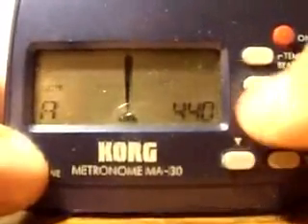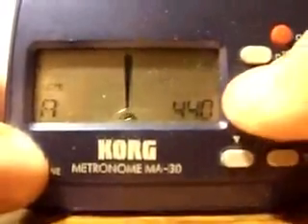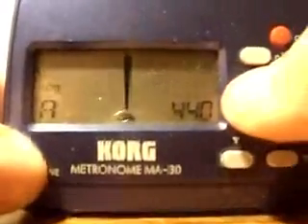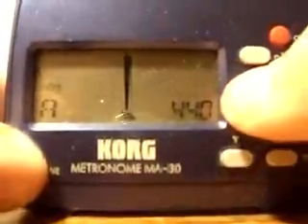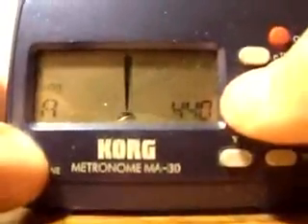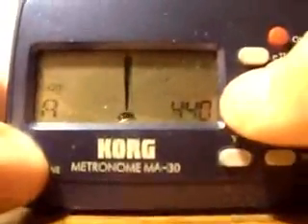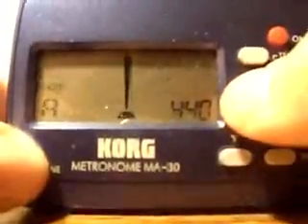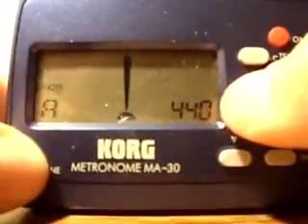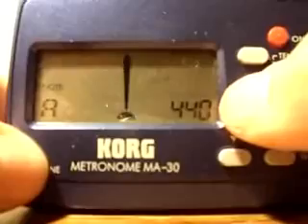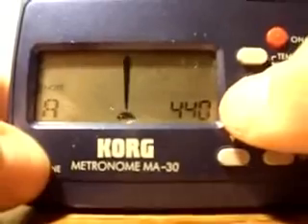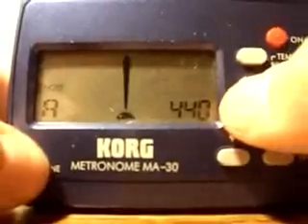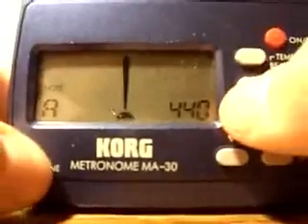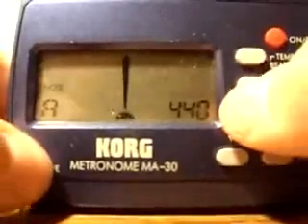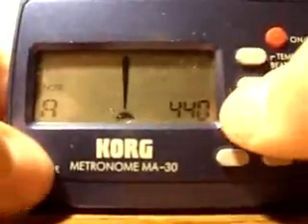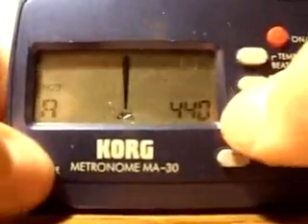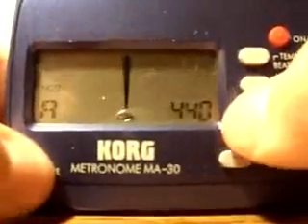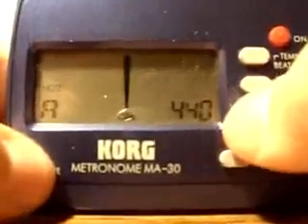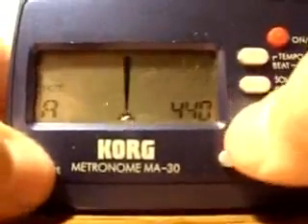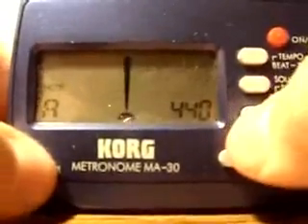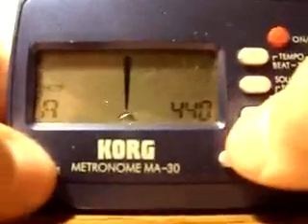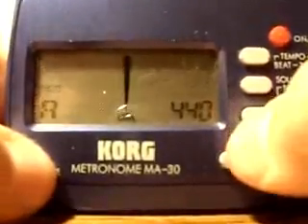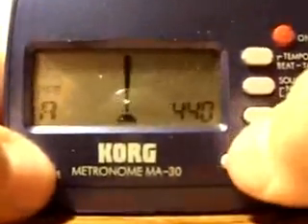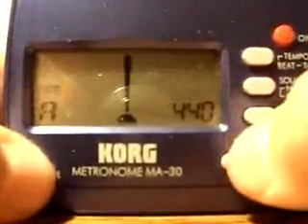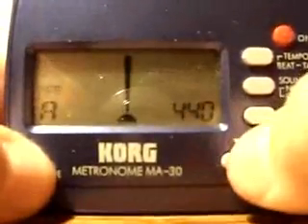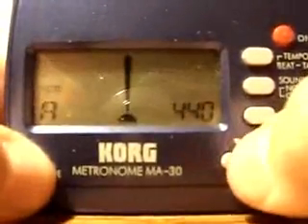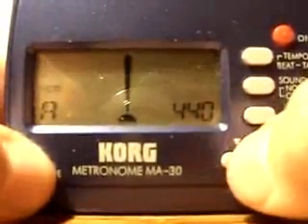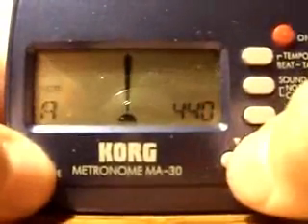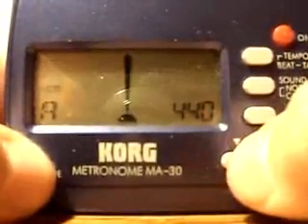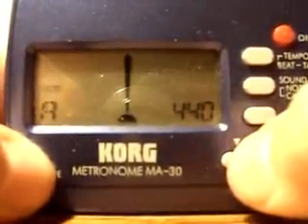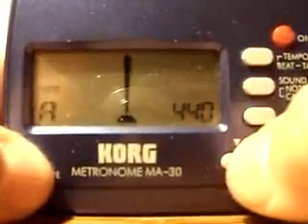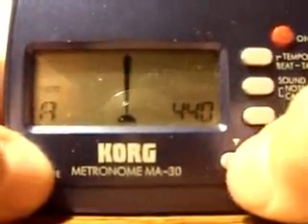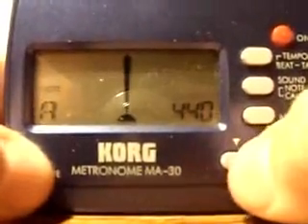So this pitch pipe makes it easy to tune your instrument. You can actually hear and listen to what your A should sound like.